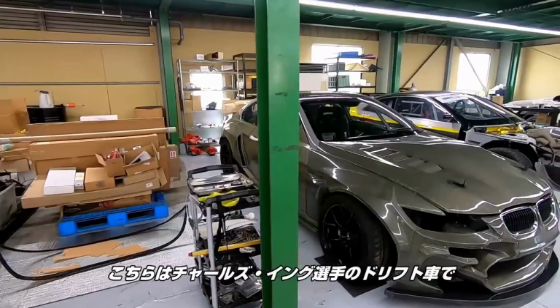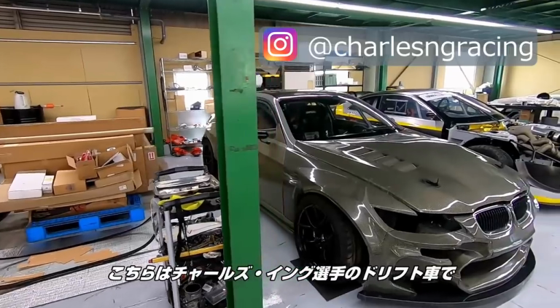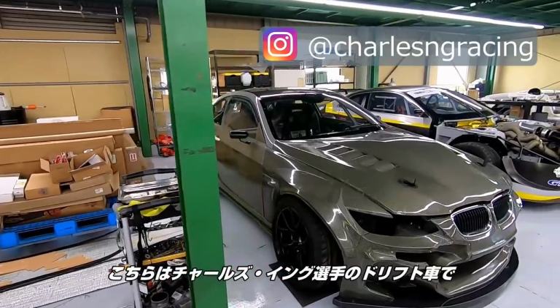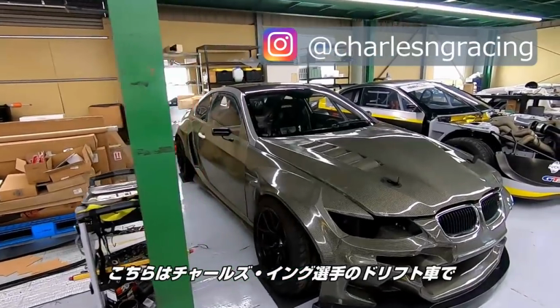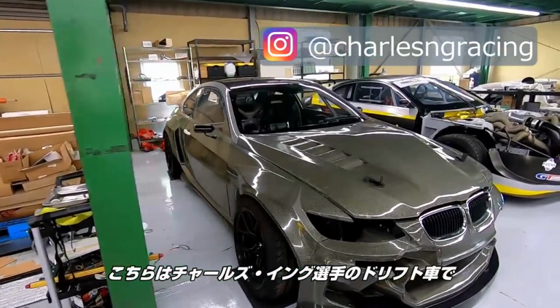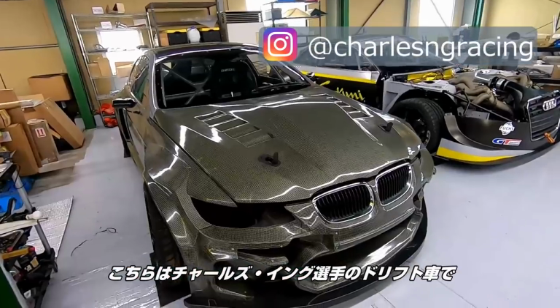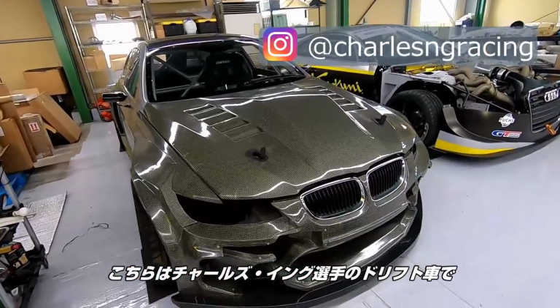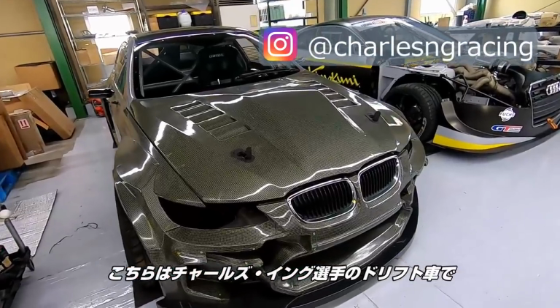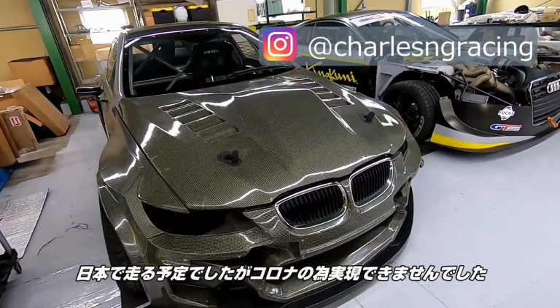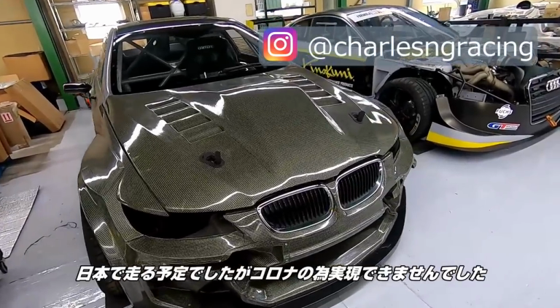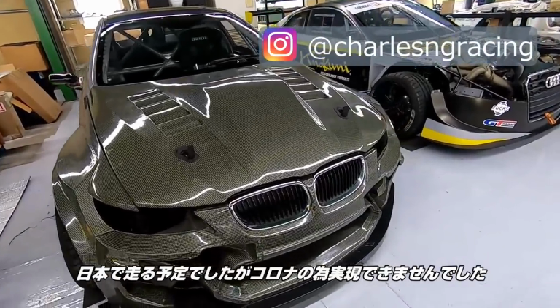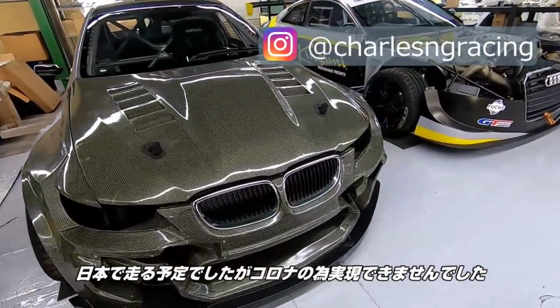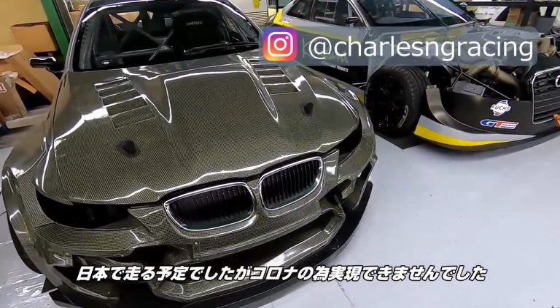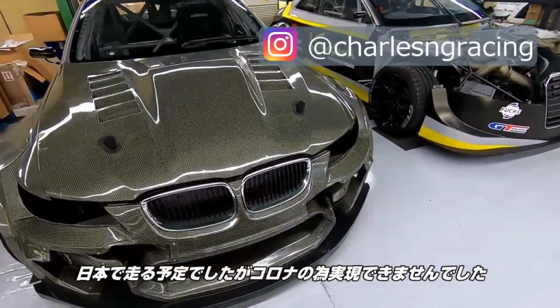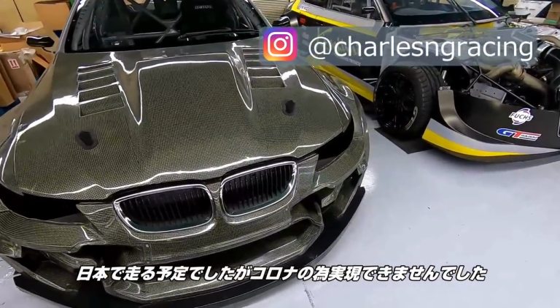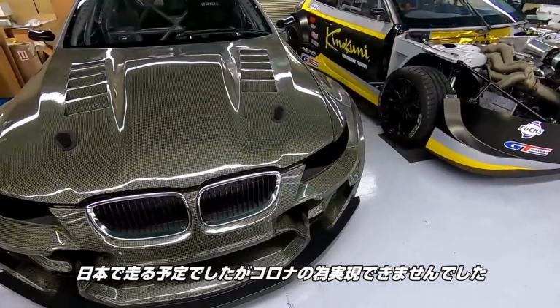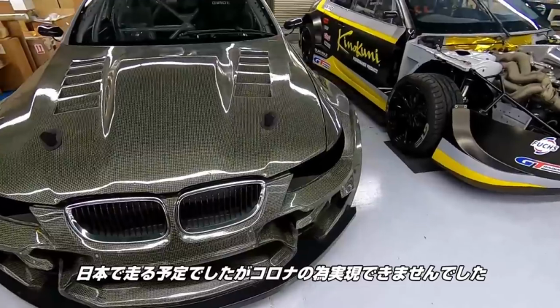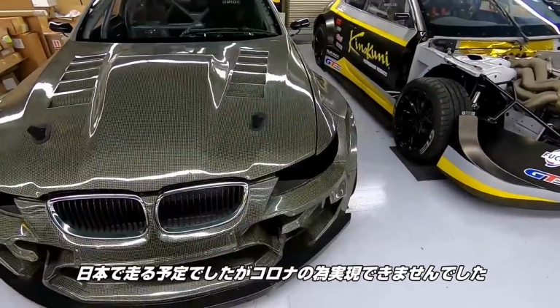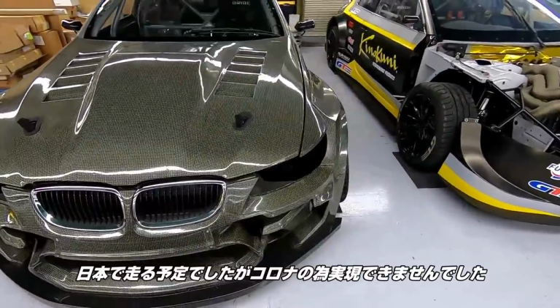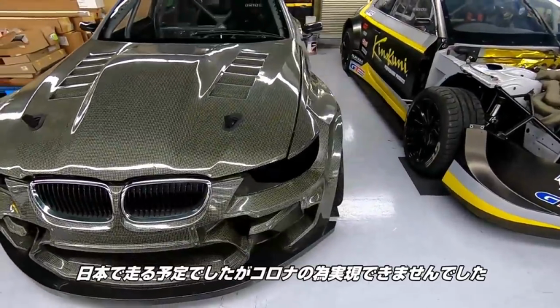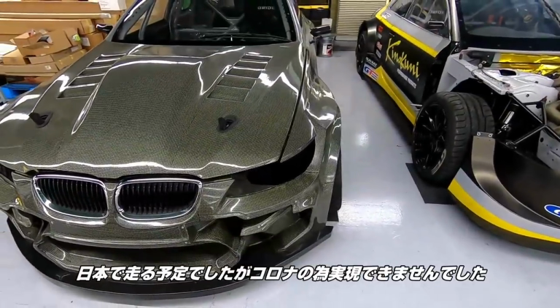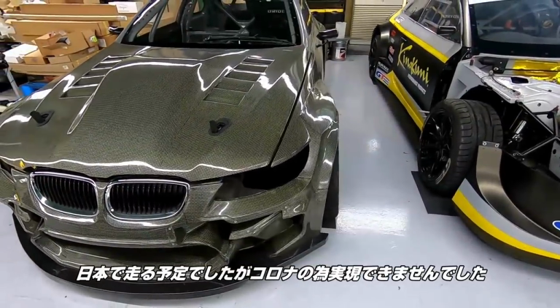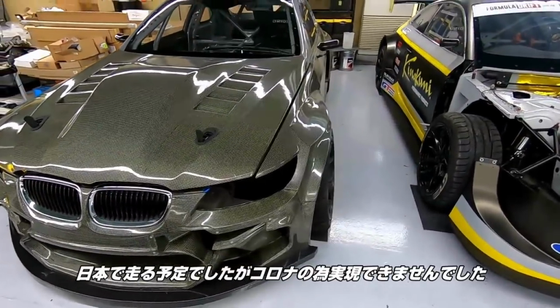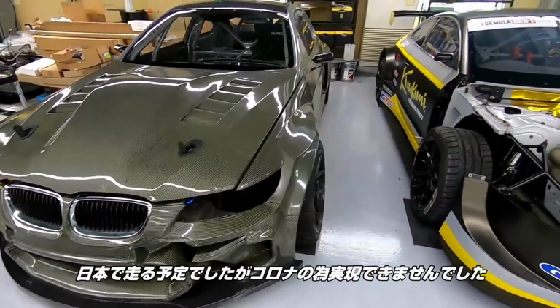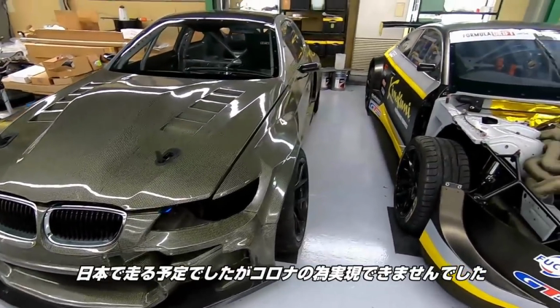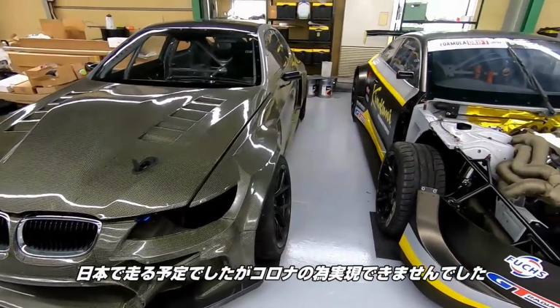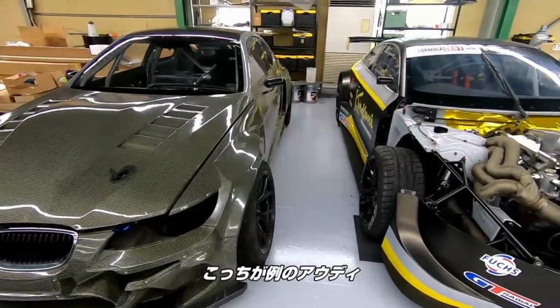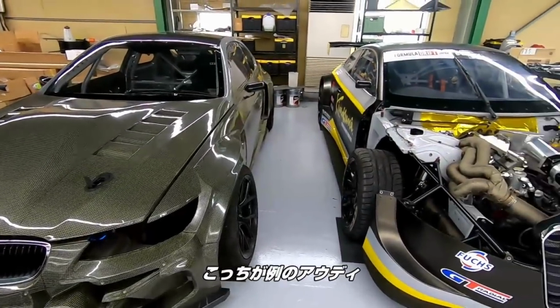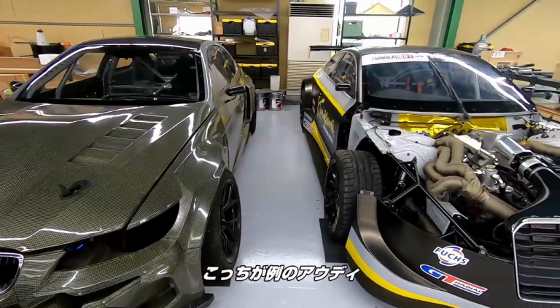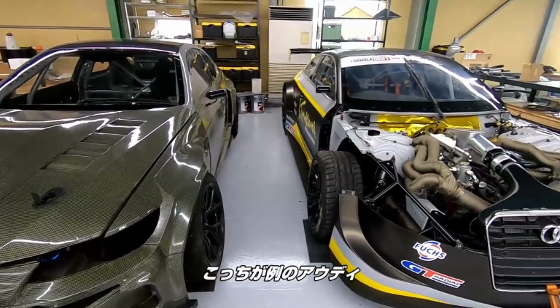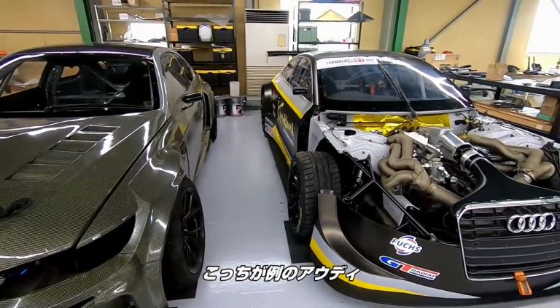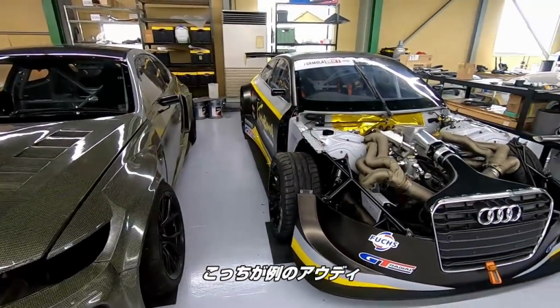This is Charles Ng's drift car that was supposed to be raced in Japan, but because of COVID he isn't here. And there's that Audi.